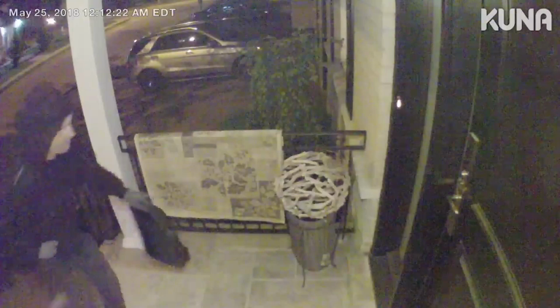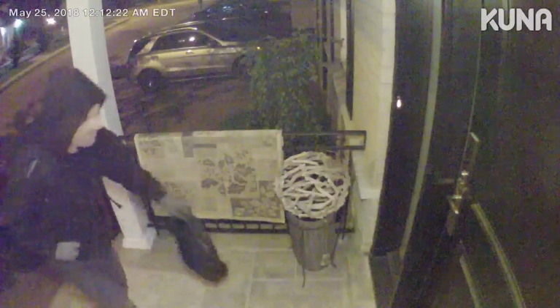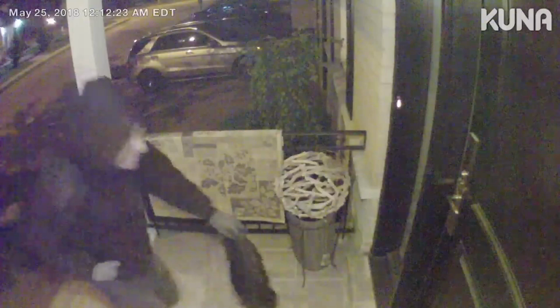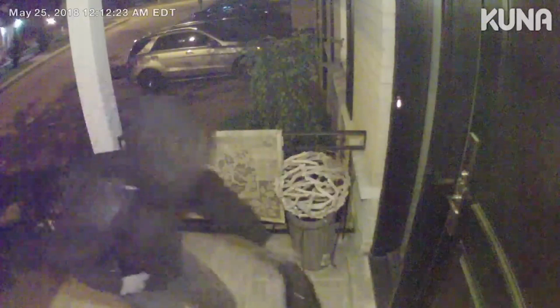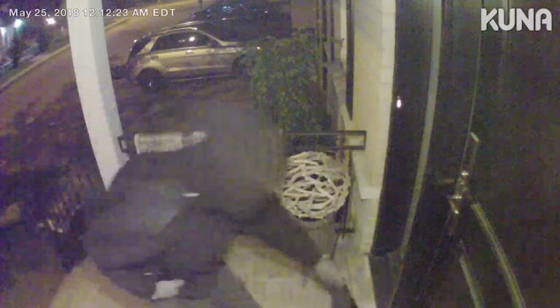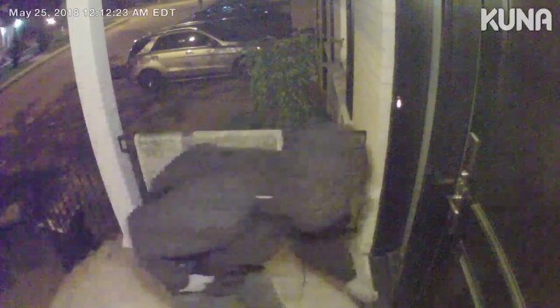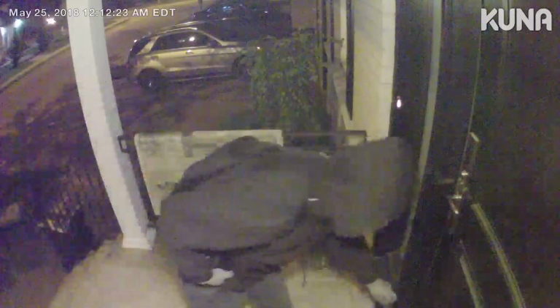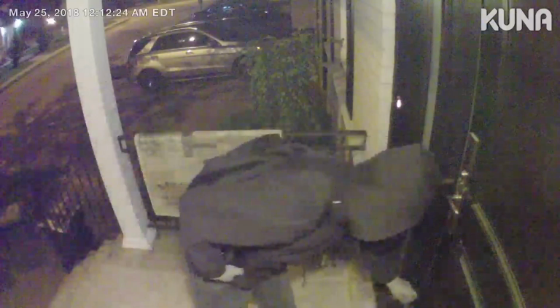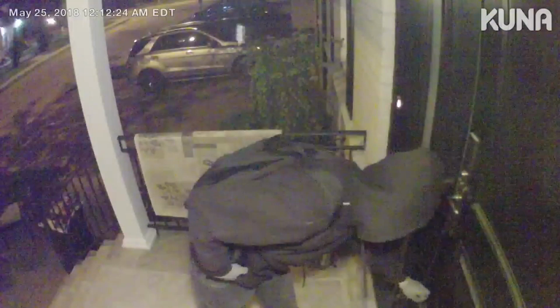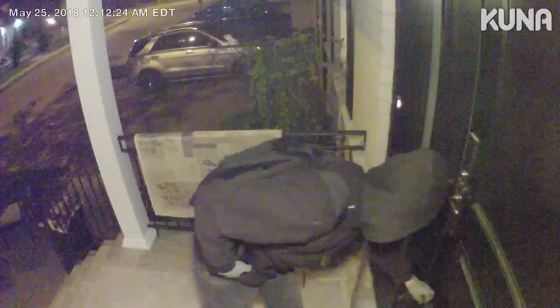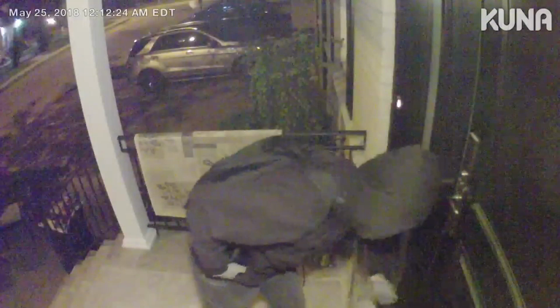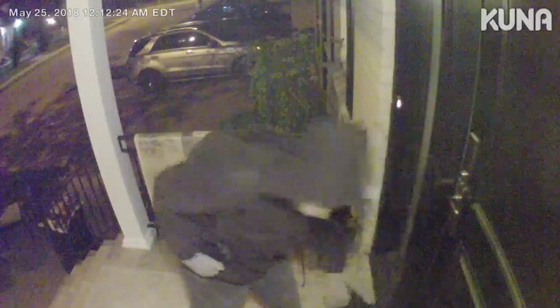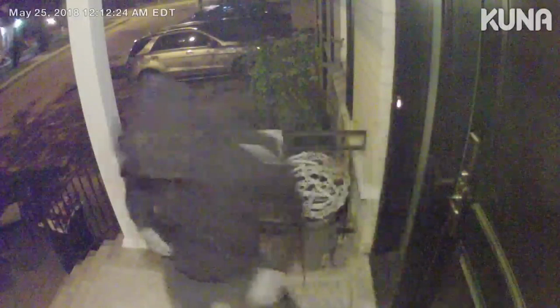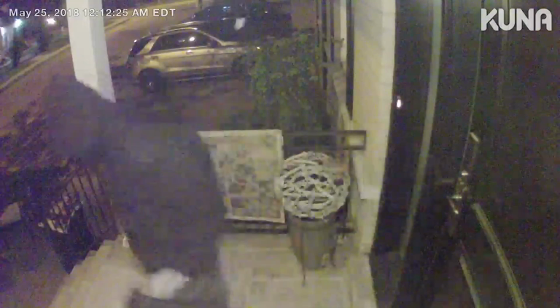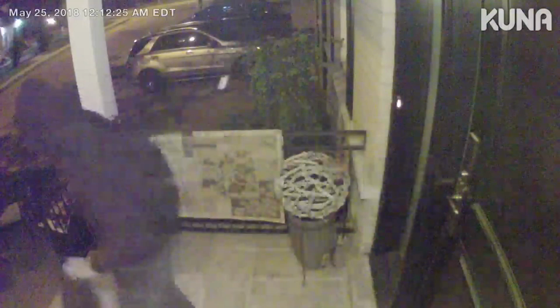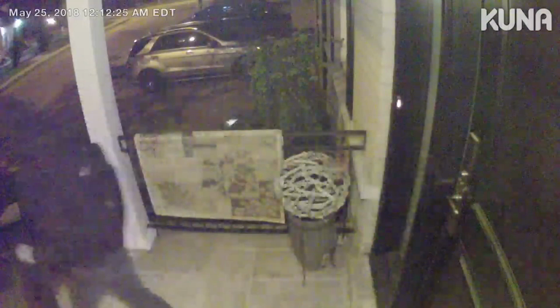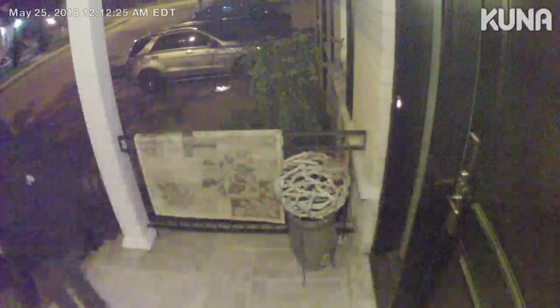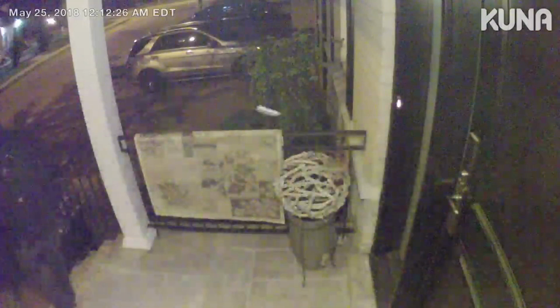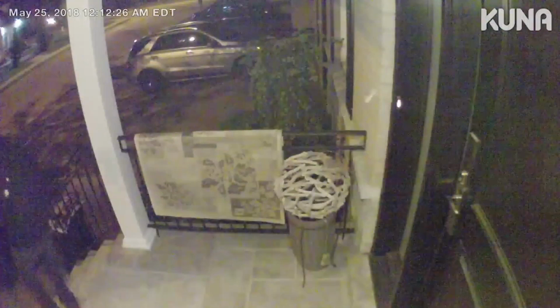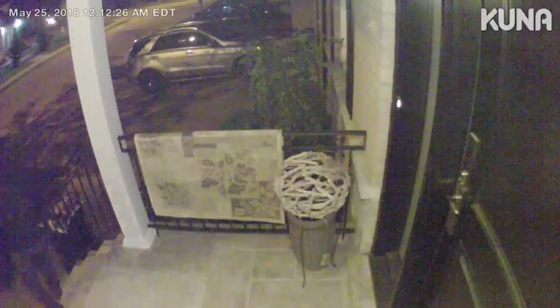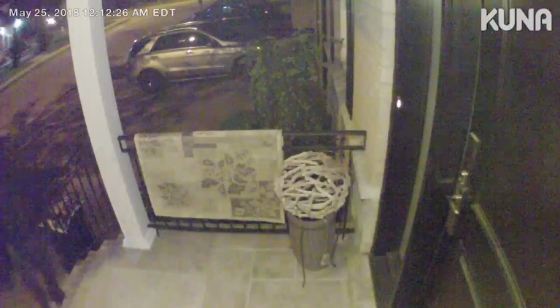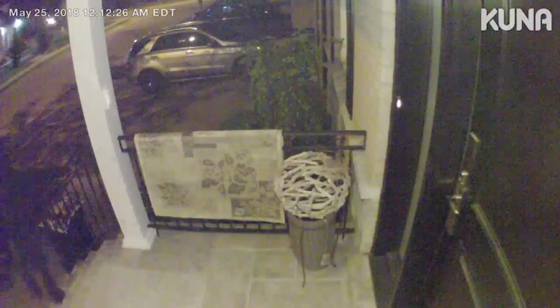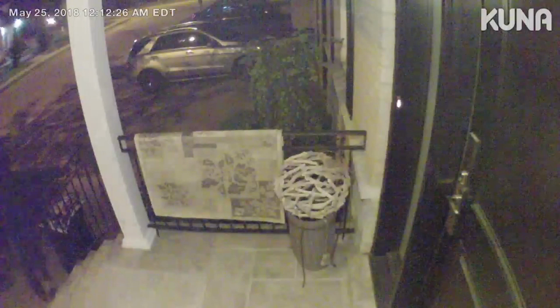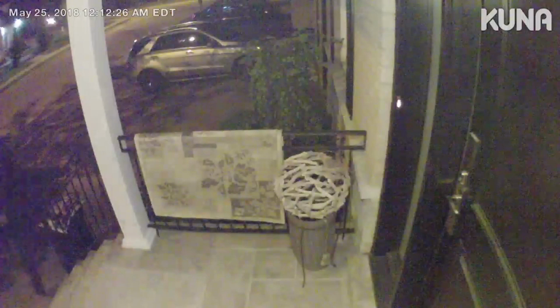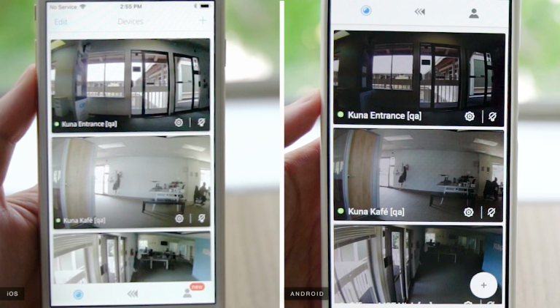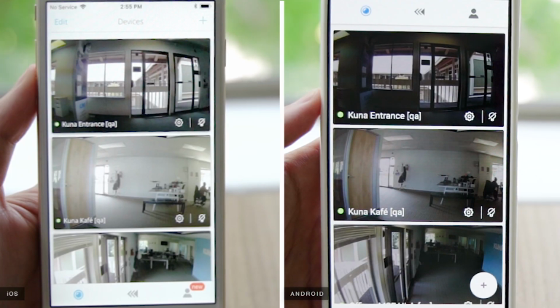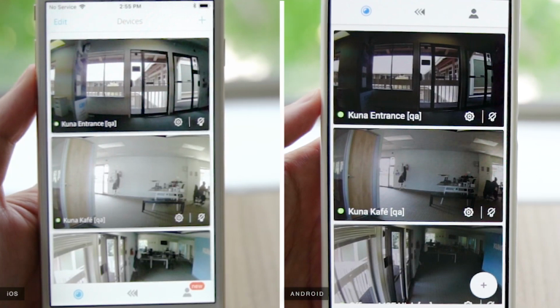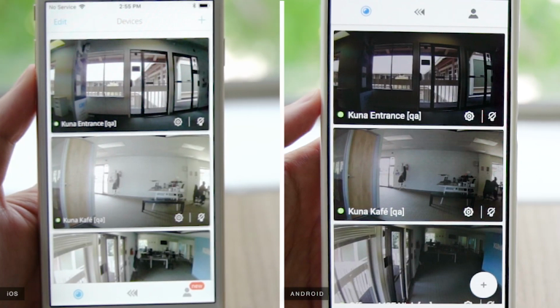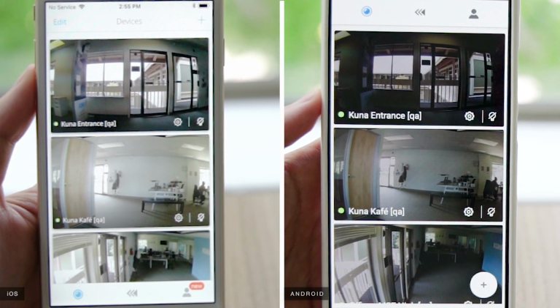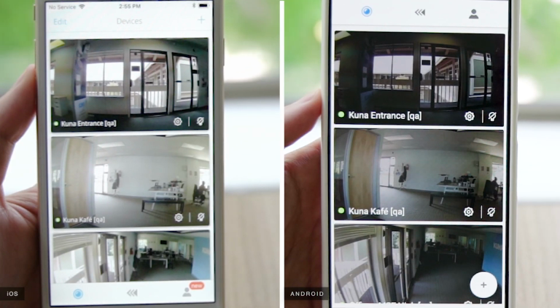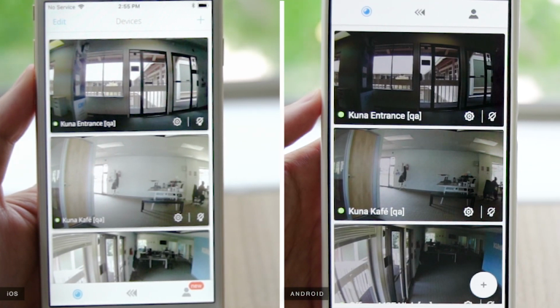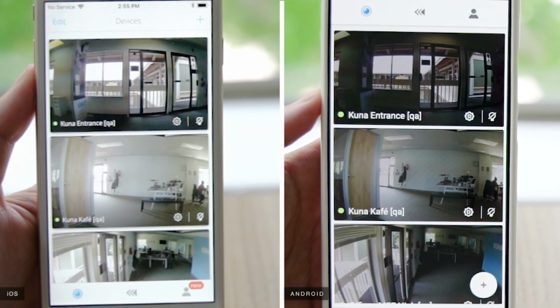It also works on would-be burglars. If they know a camera's watching, they'll leave.